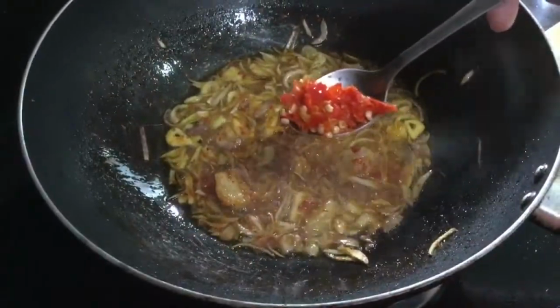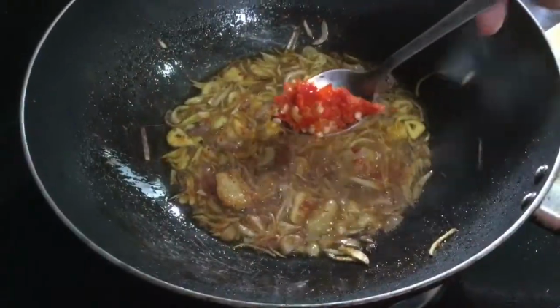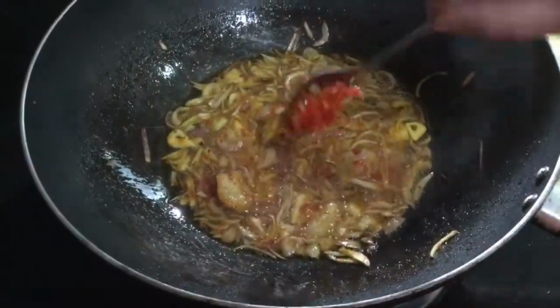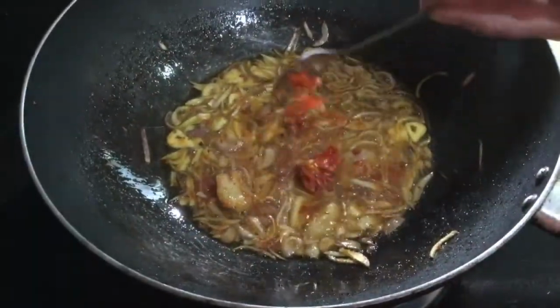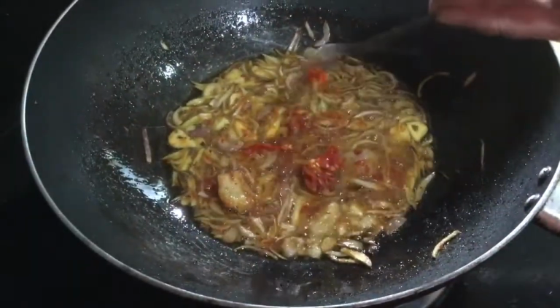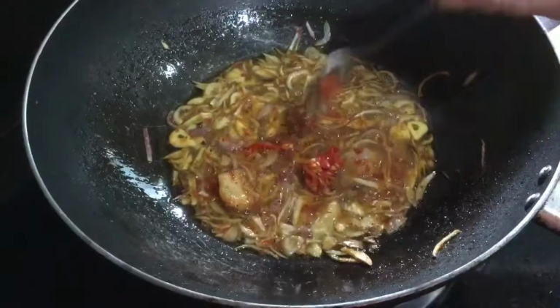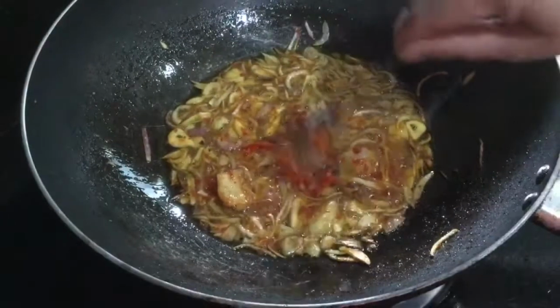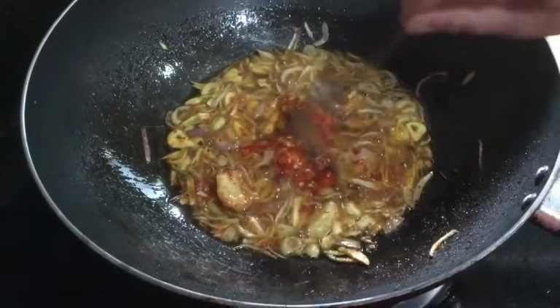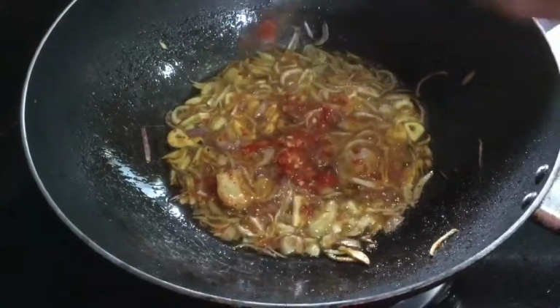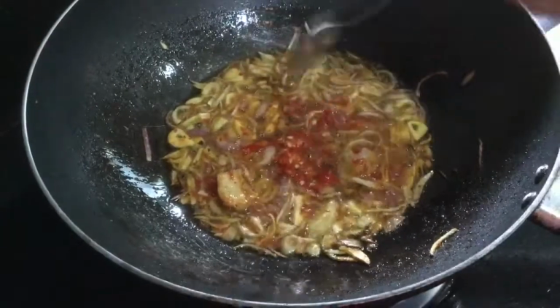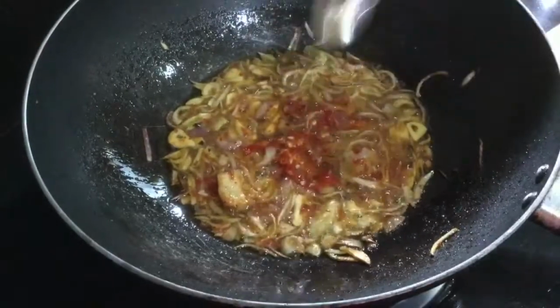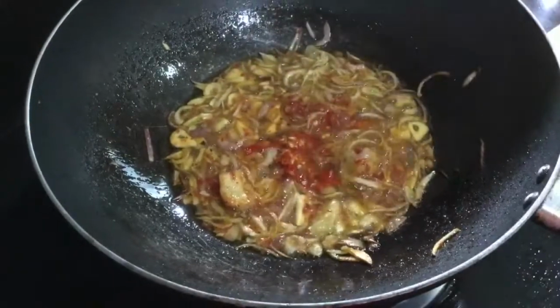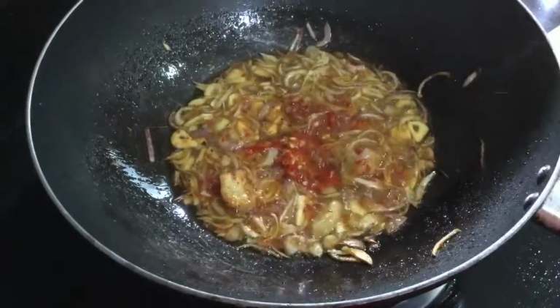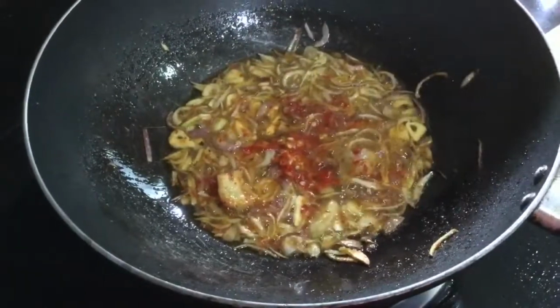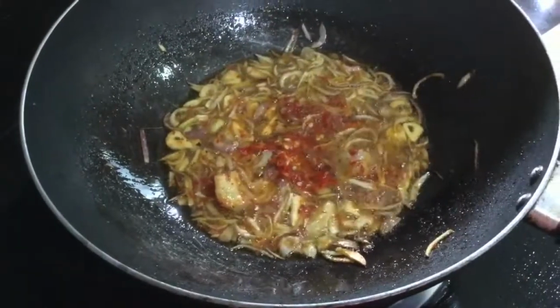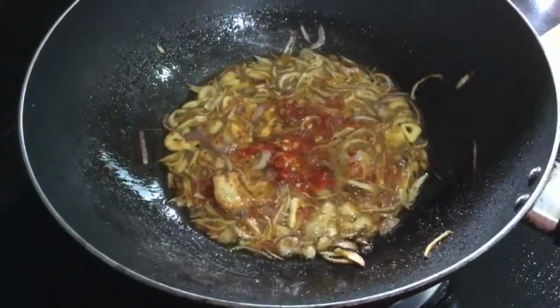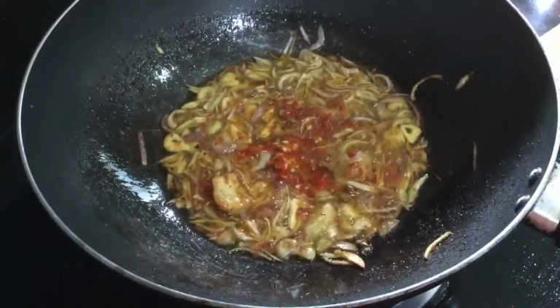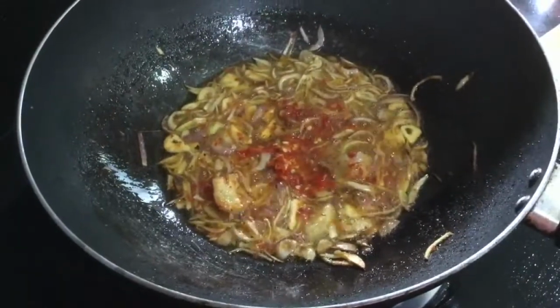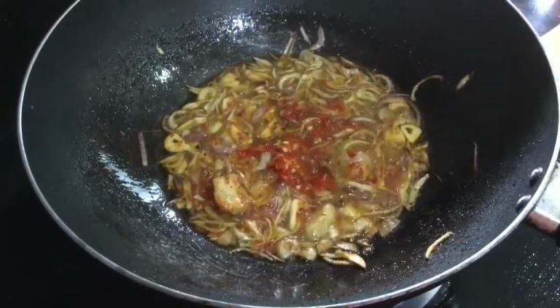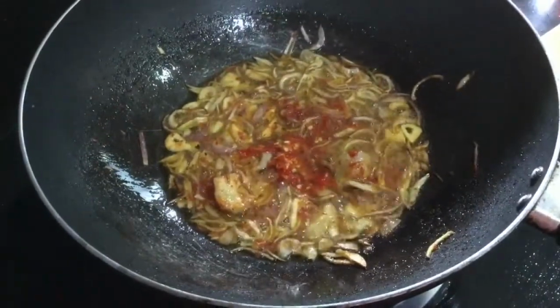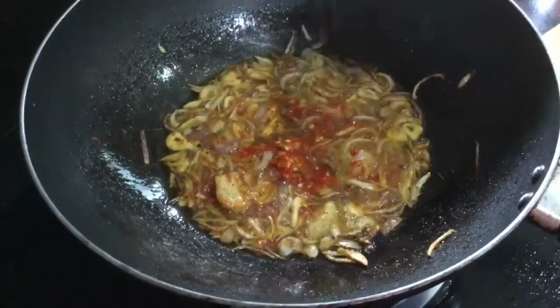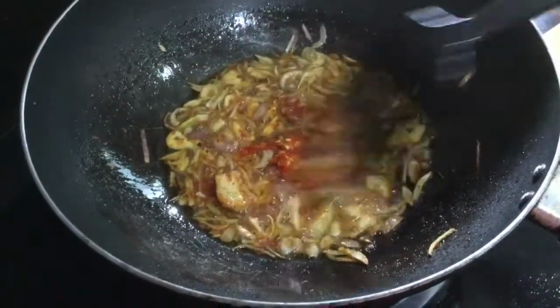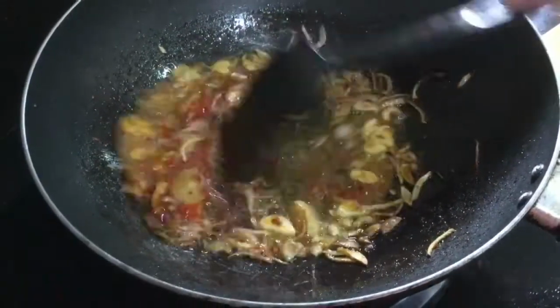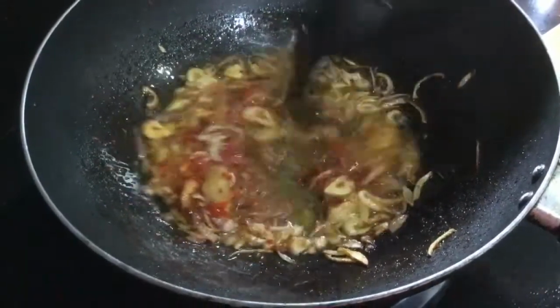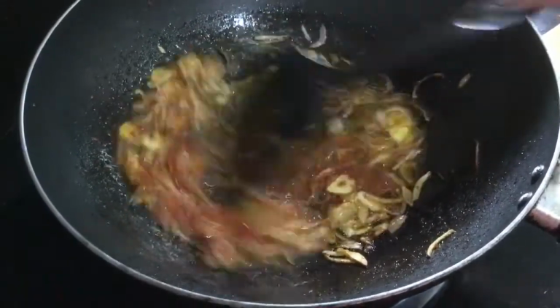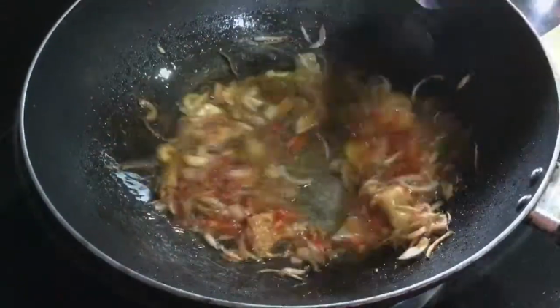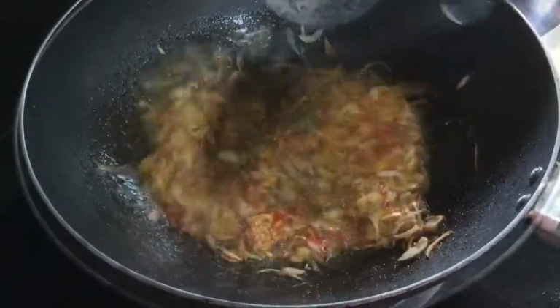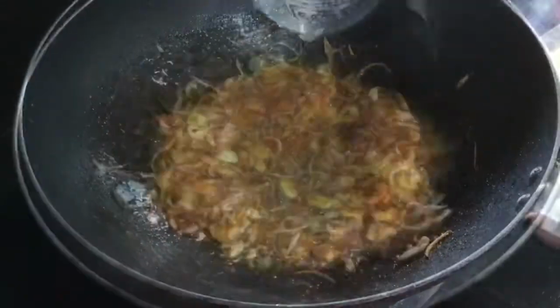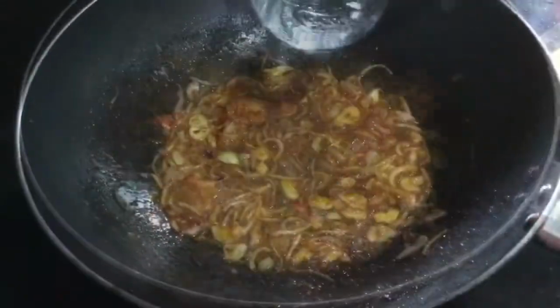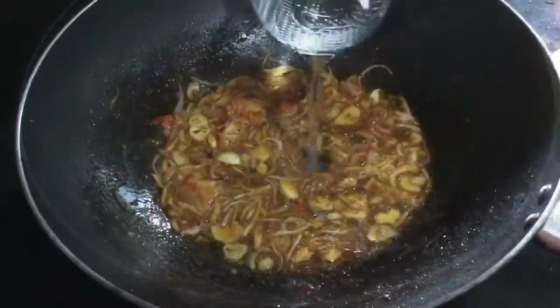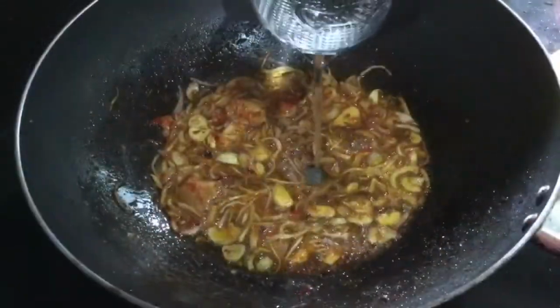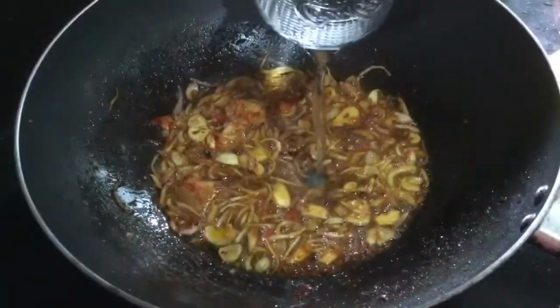If I put it on the top, it's very good. I can just add an egg. I put it on the top. I'm going to add one.